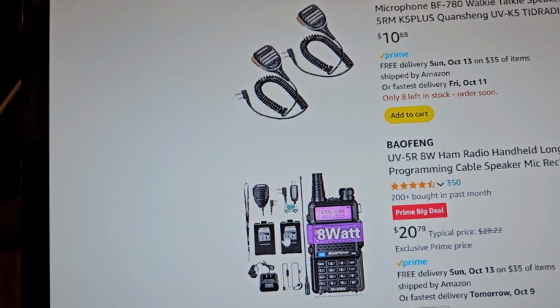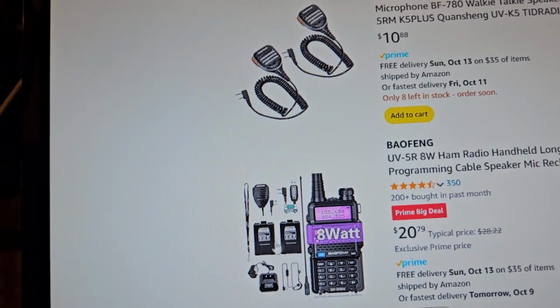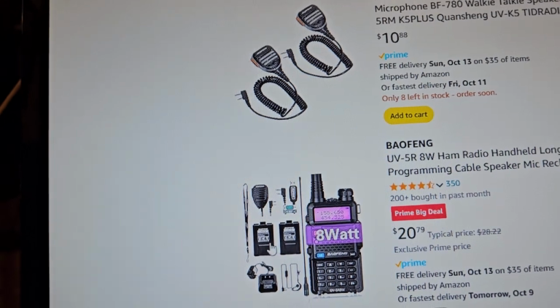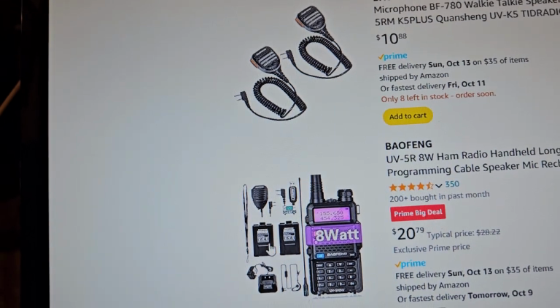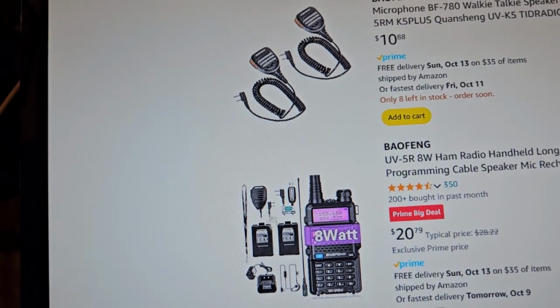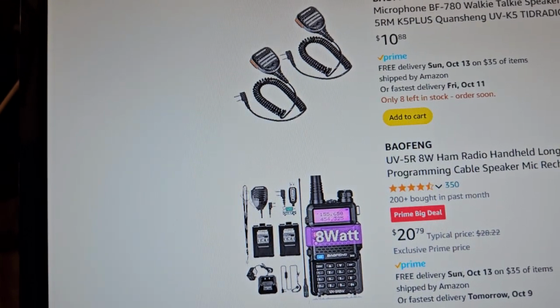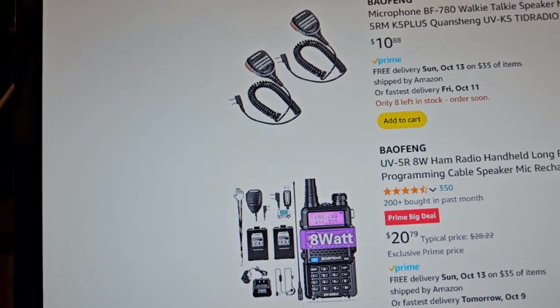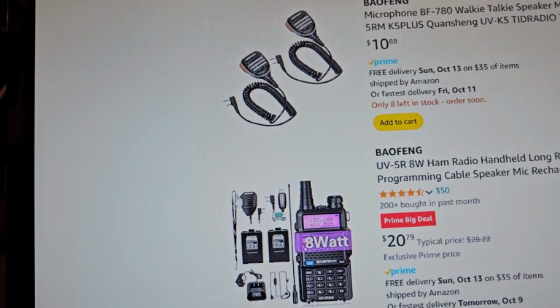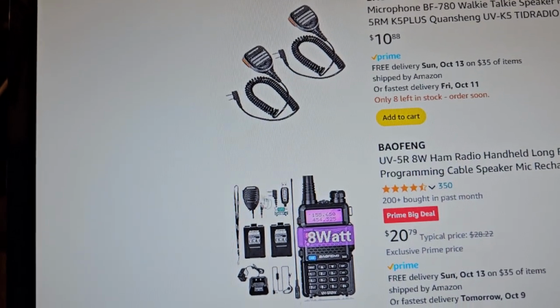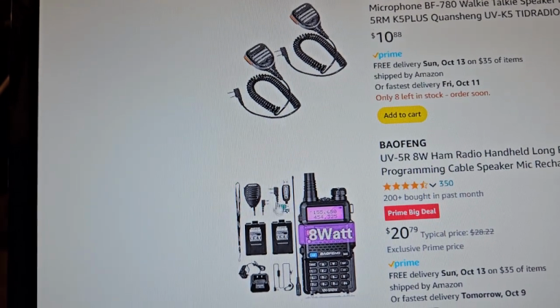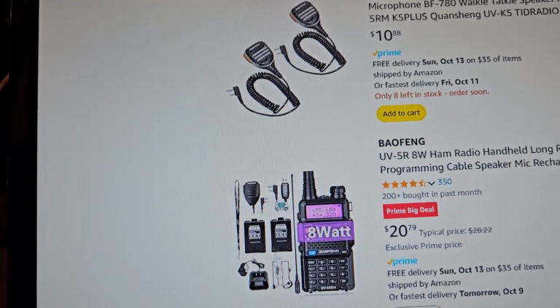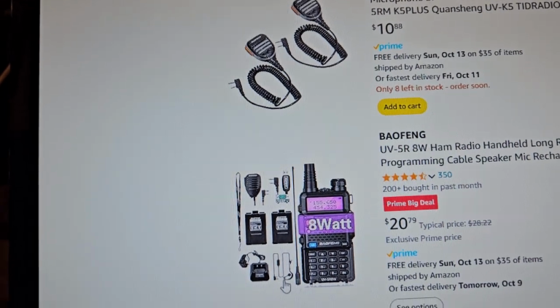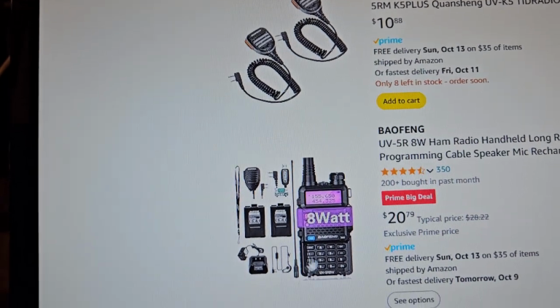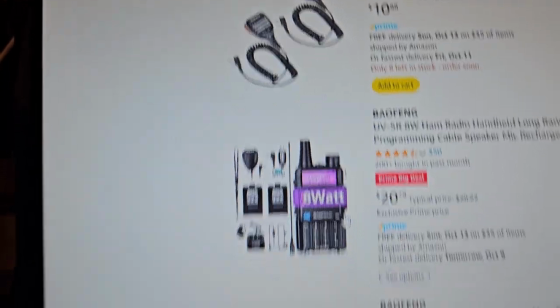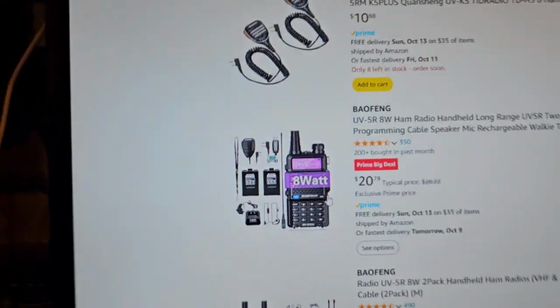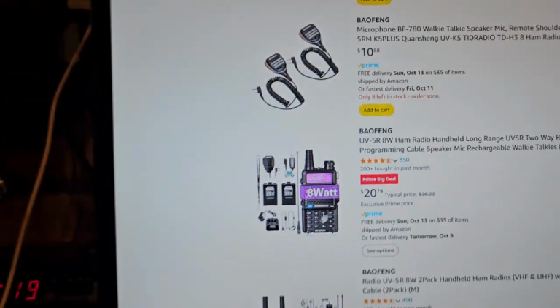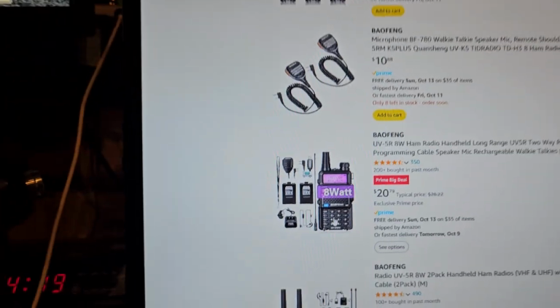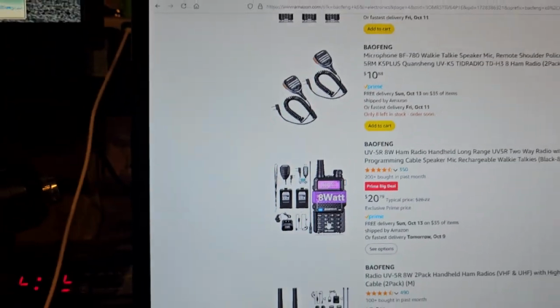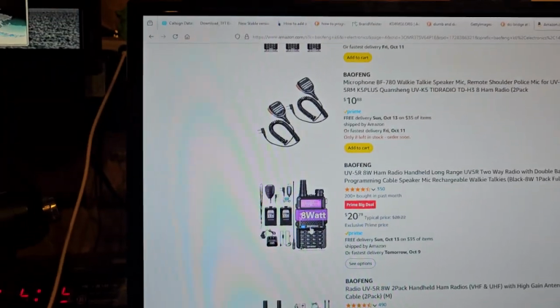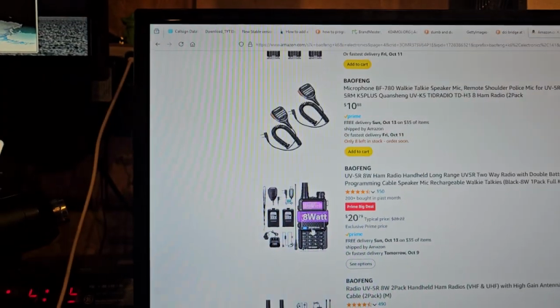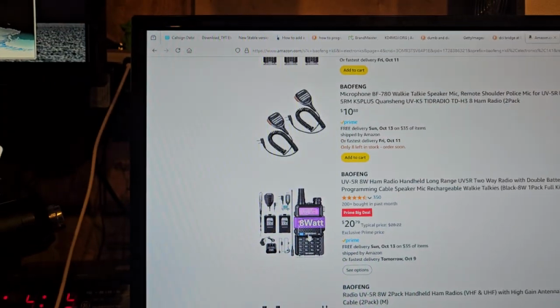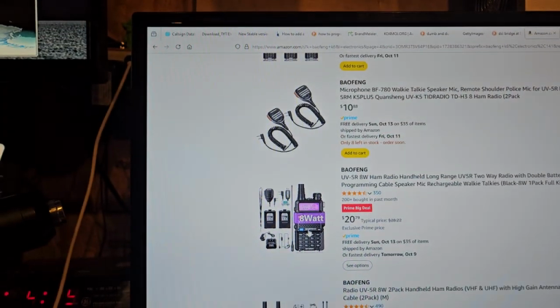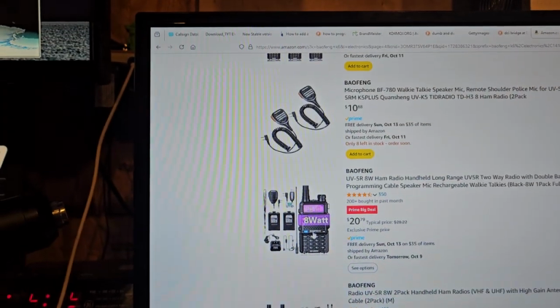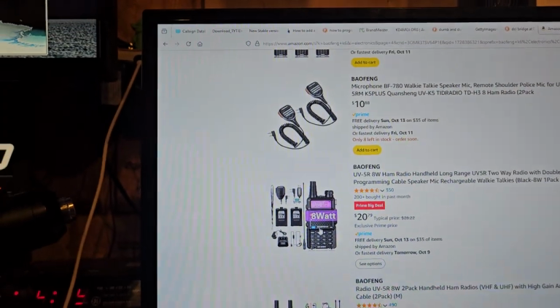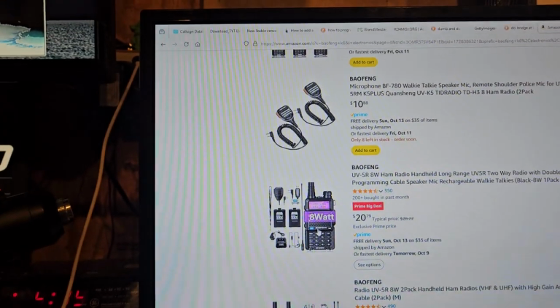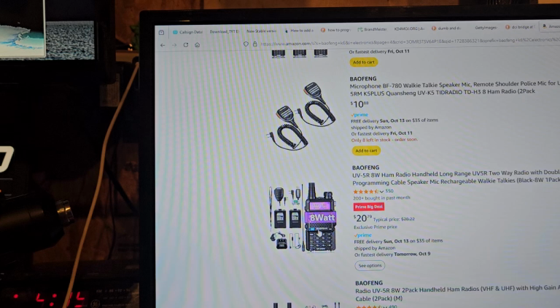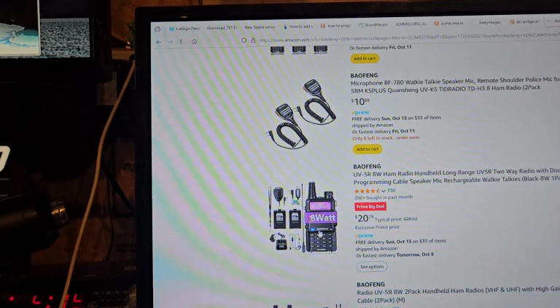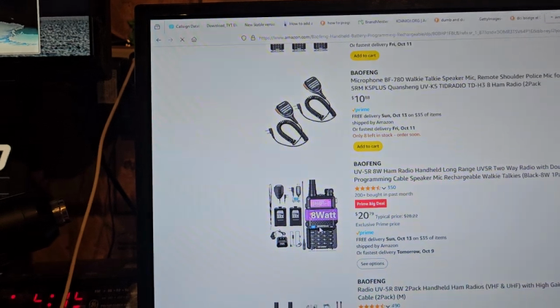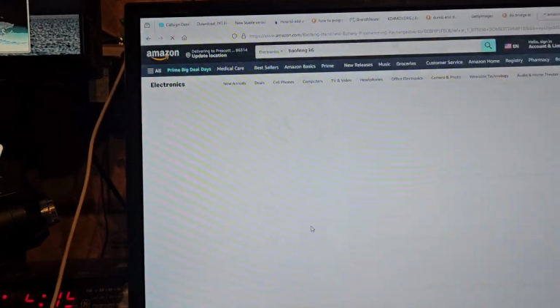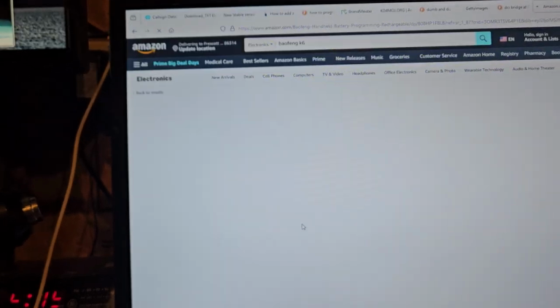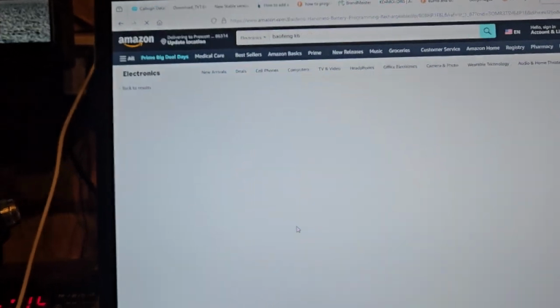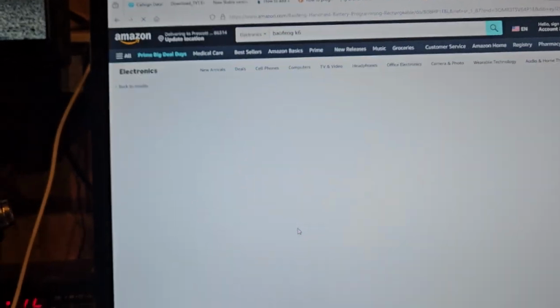This is a pretty good deal for this radio: two batteries, microphone, programming cable — $20. I would say that's definitely not bad.